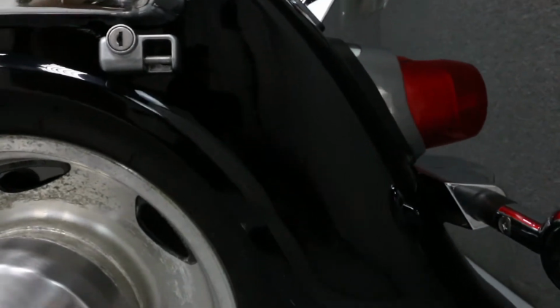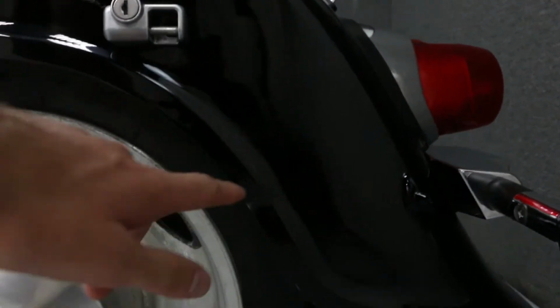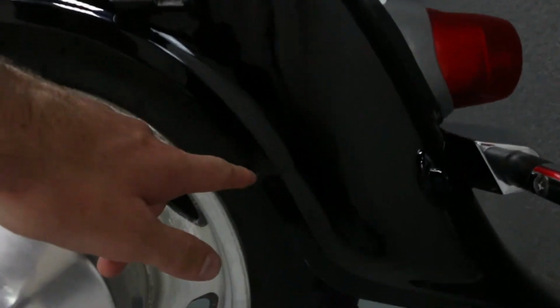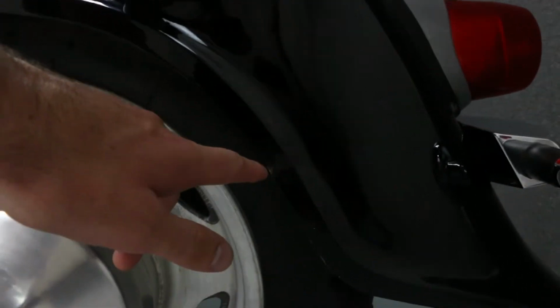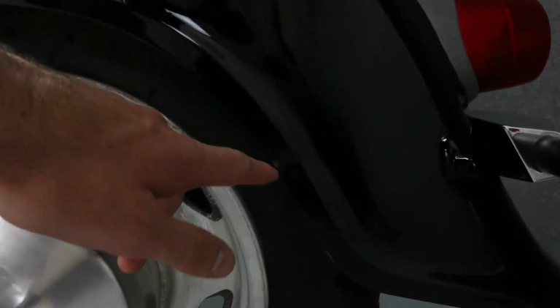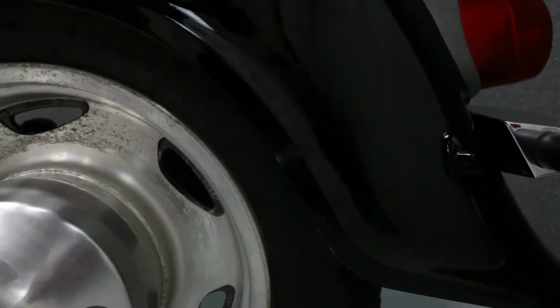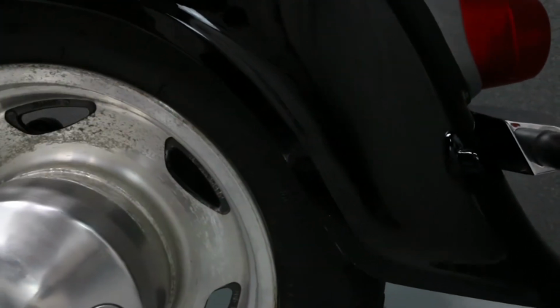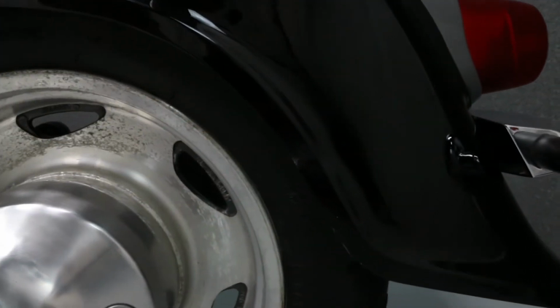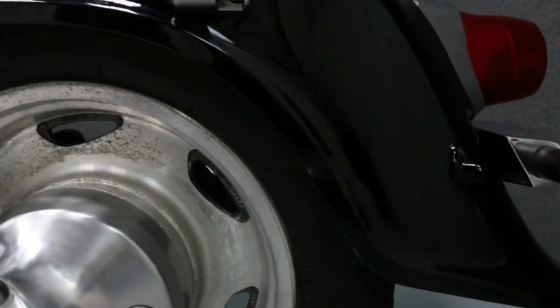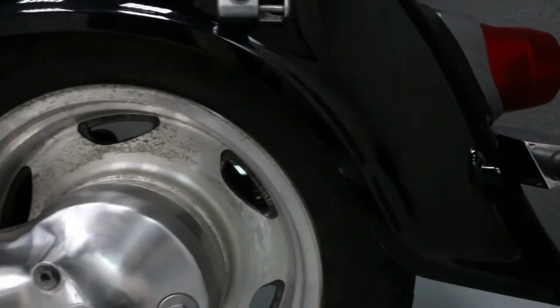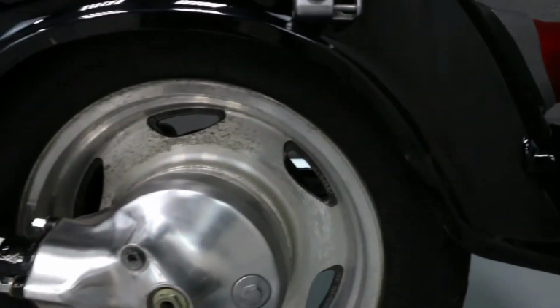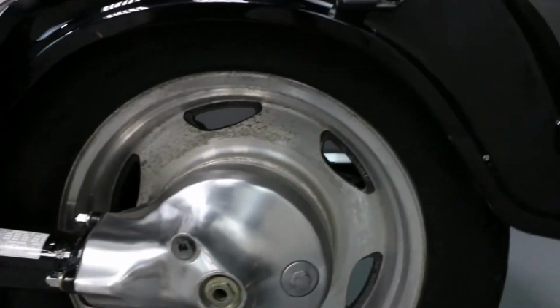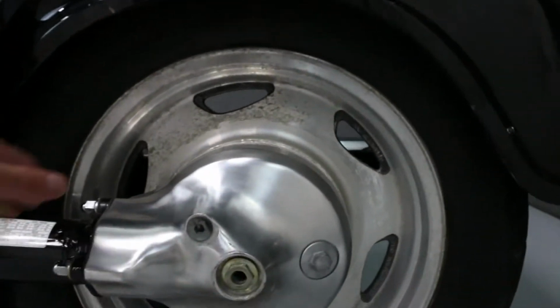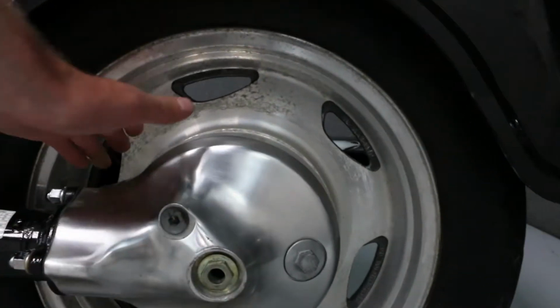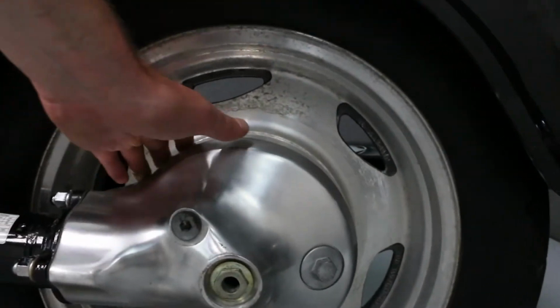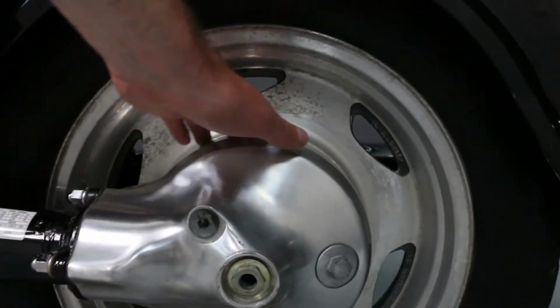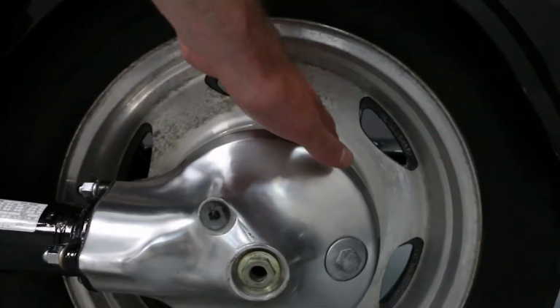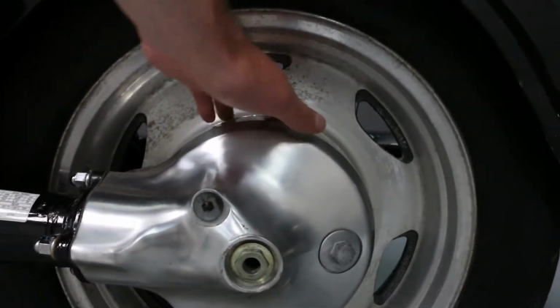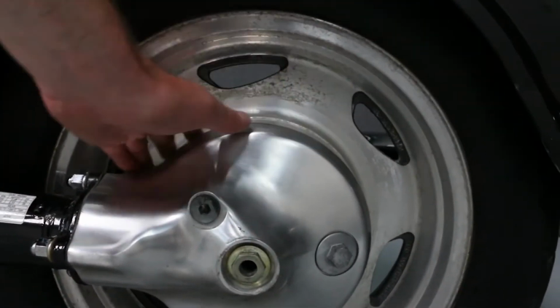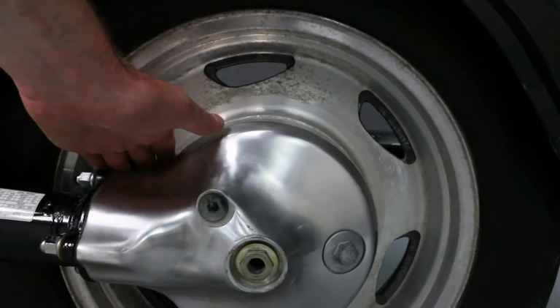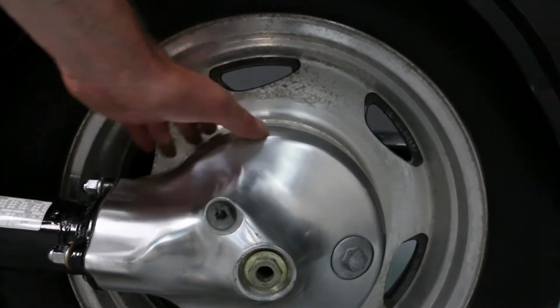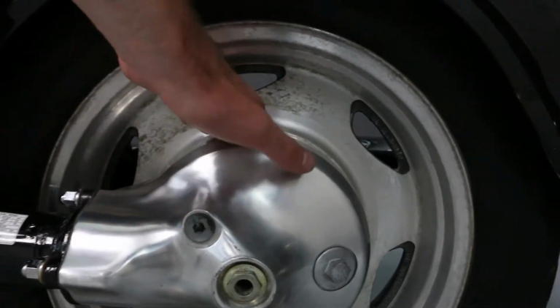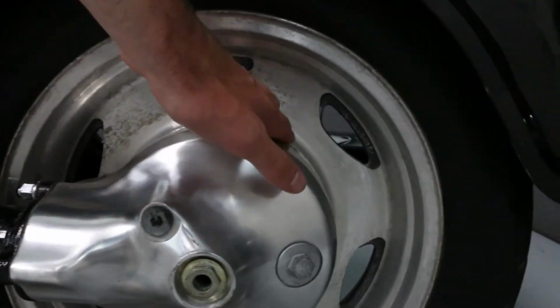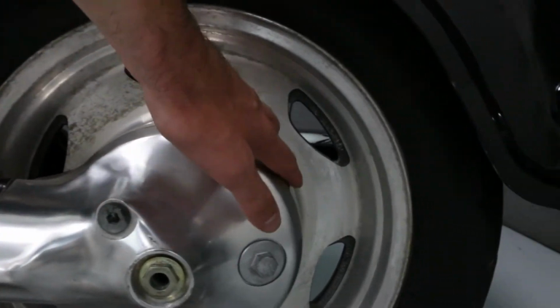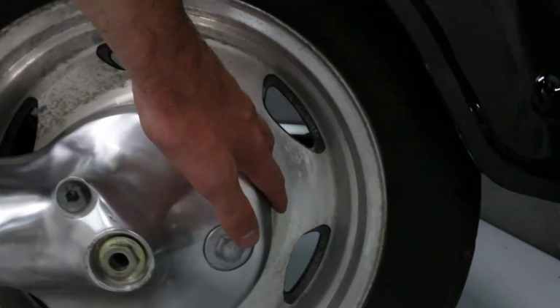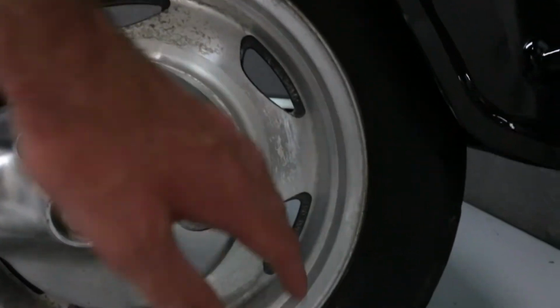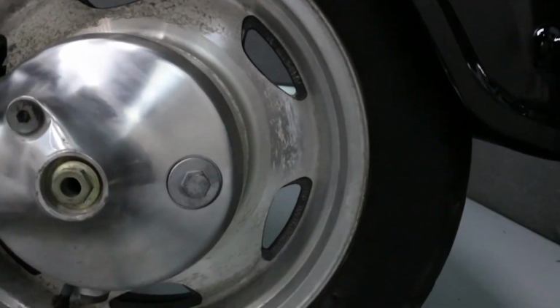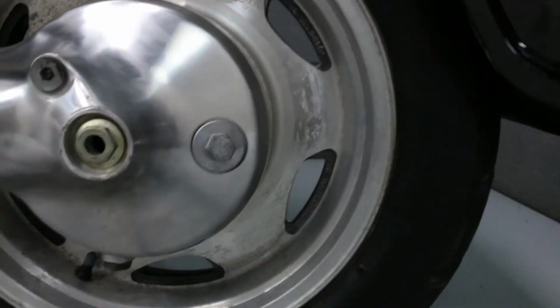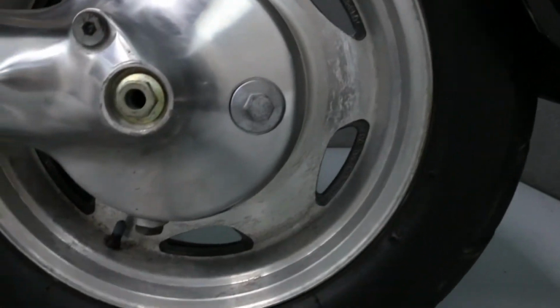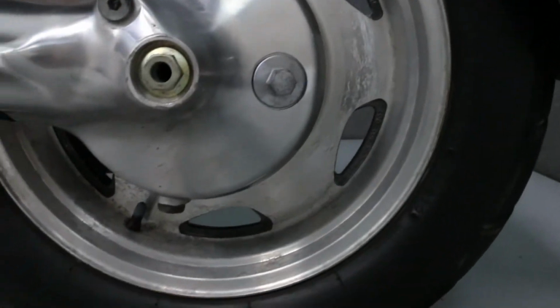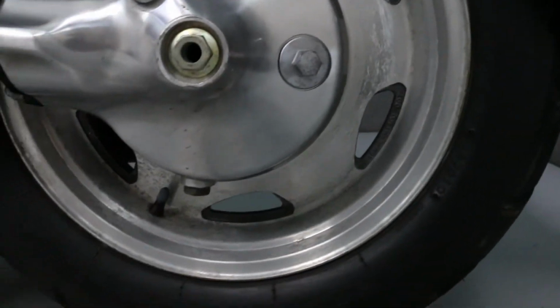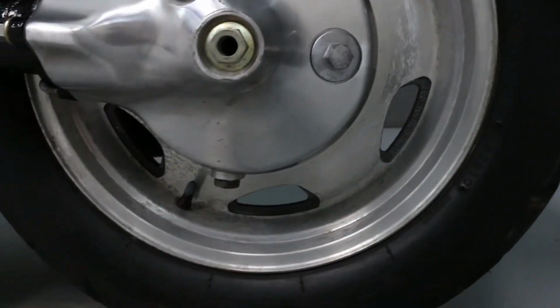A minor scratch on the left side of the rear fender. And some wear on the other side of the rear wheel and drive assembly.